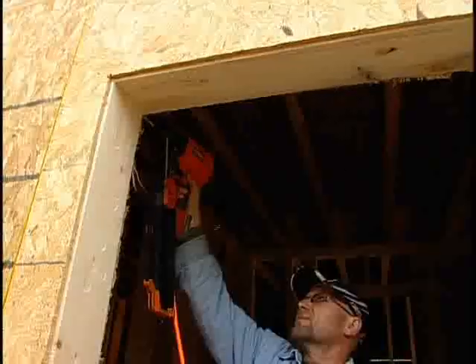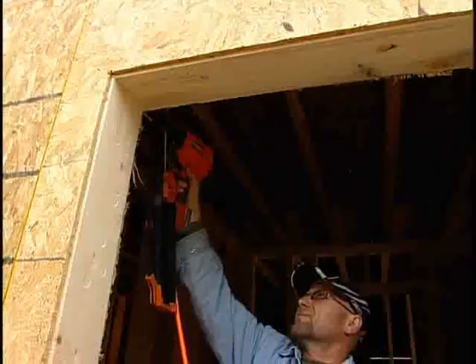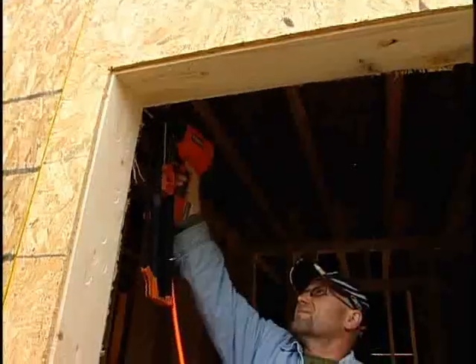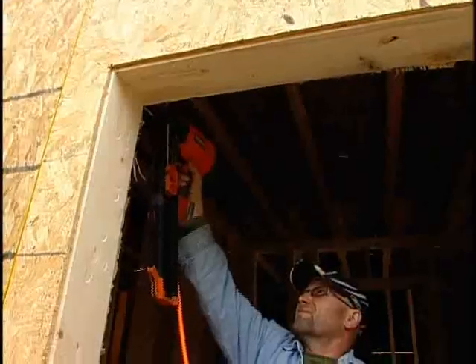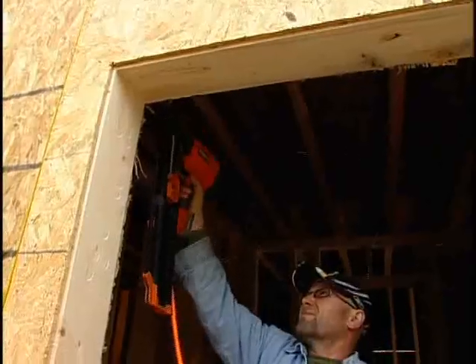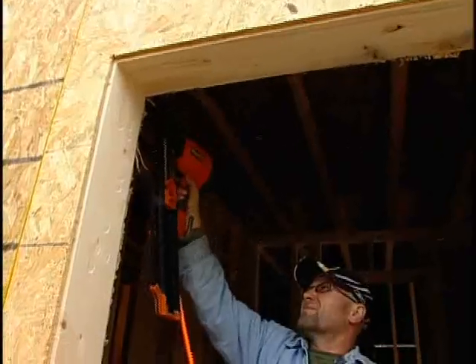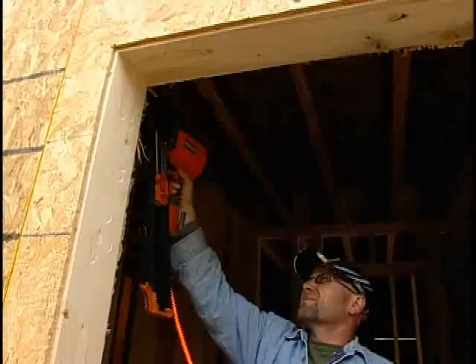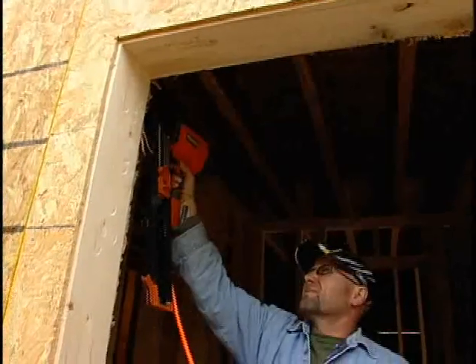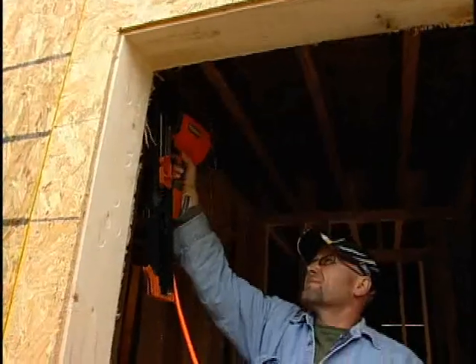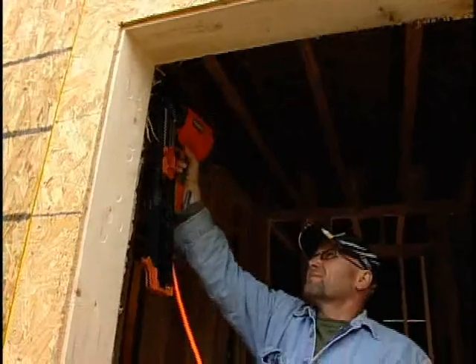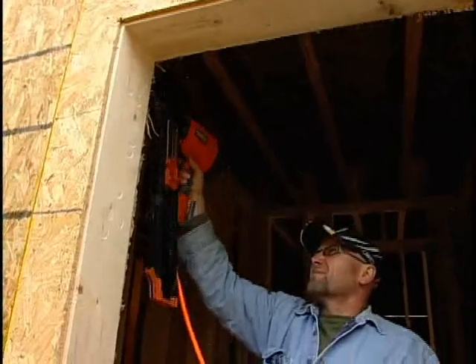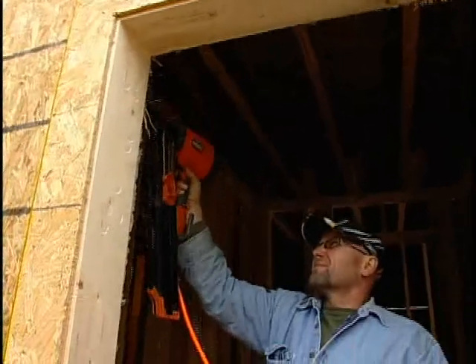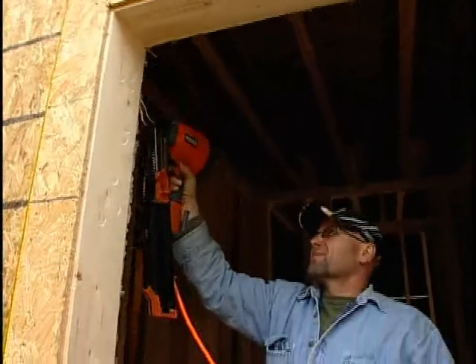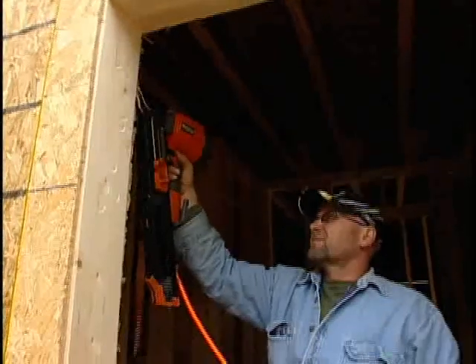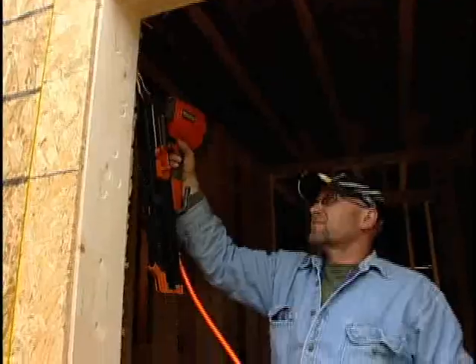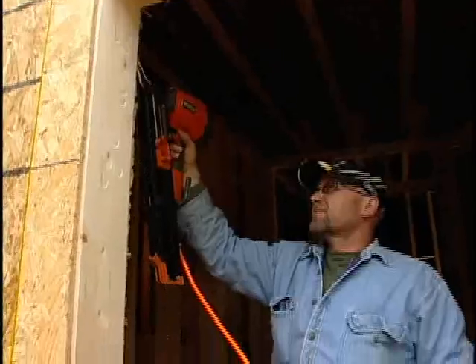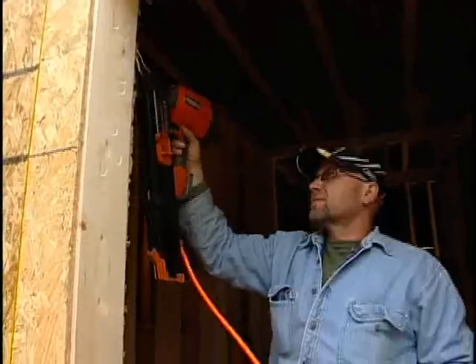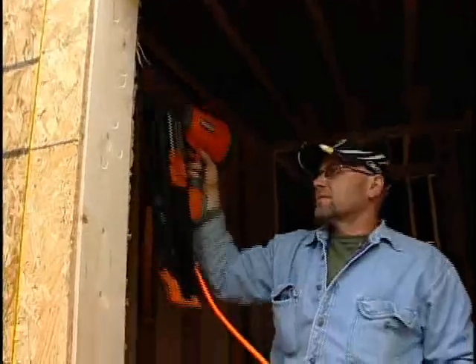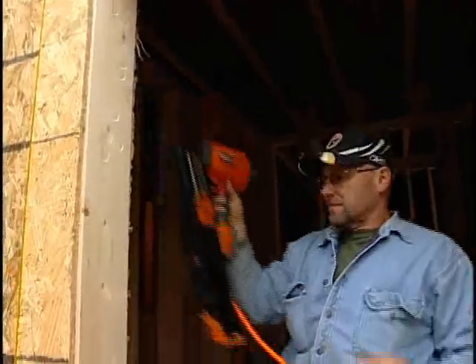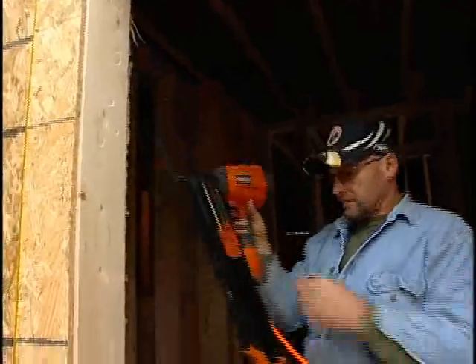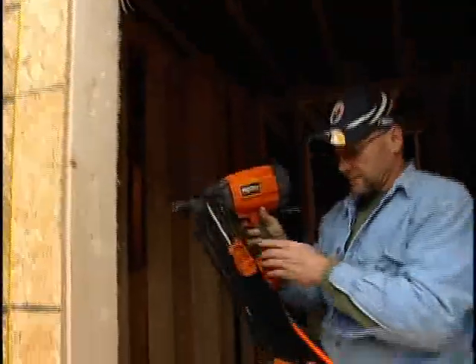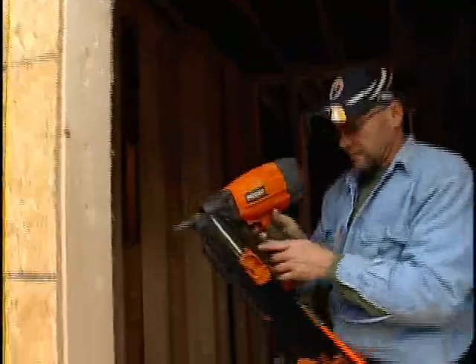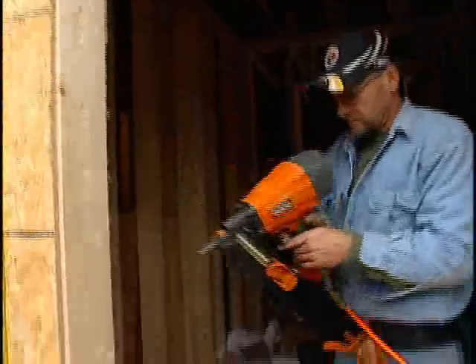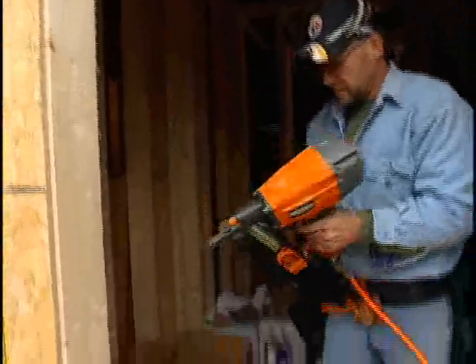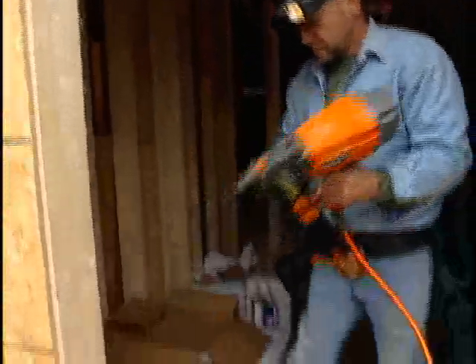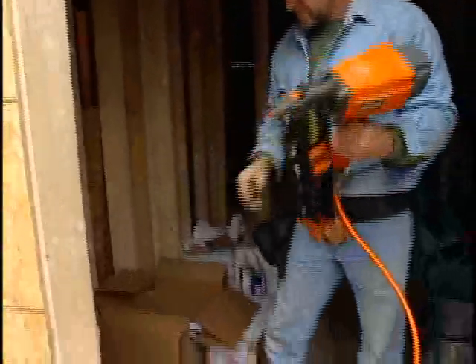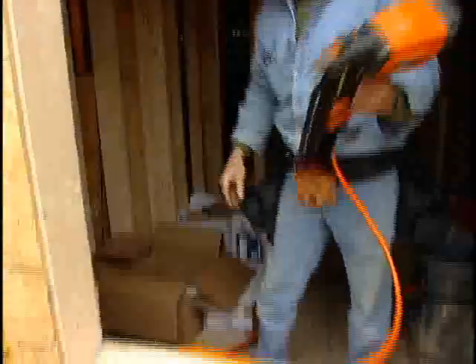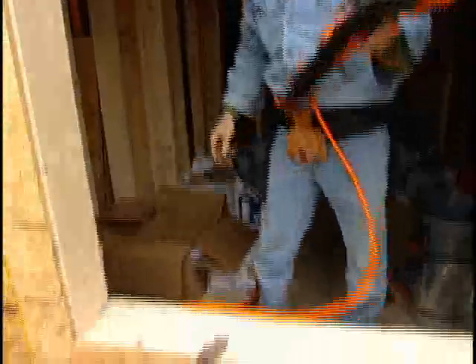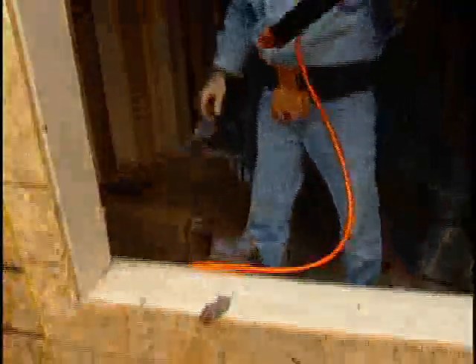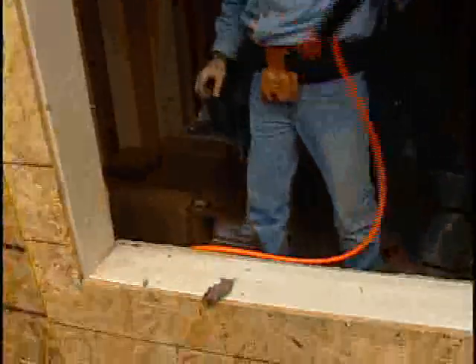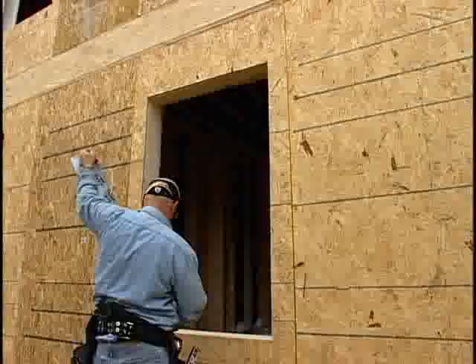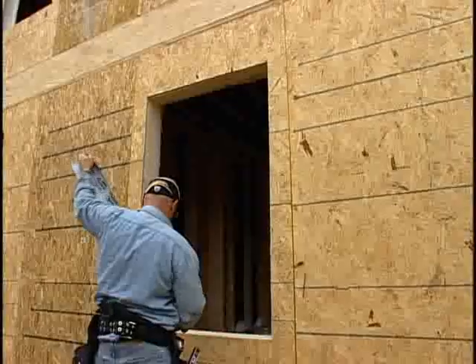Nail from both inside and outside along the perimeter, no more than 6 inches on center.